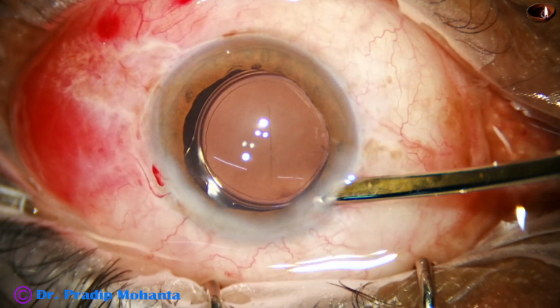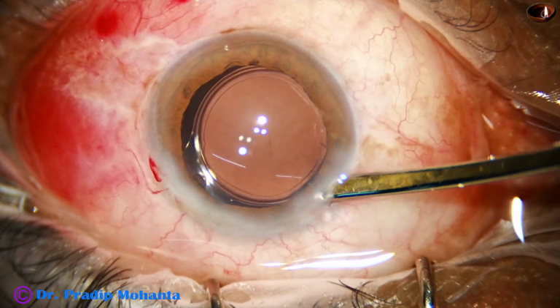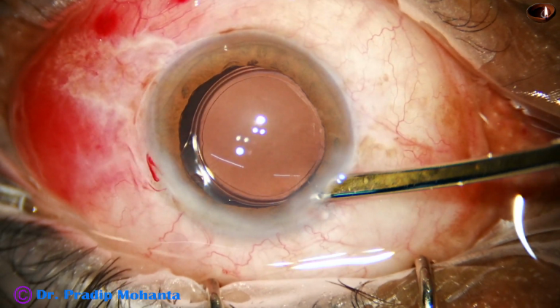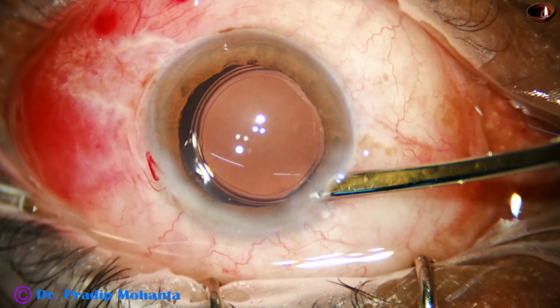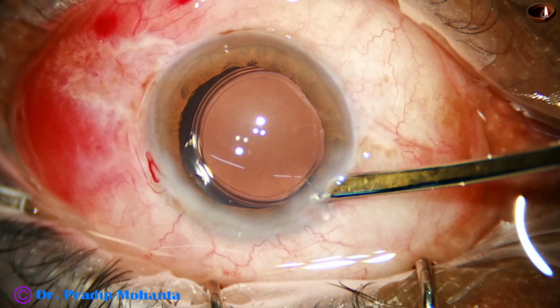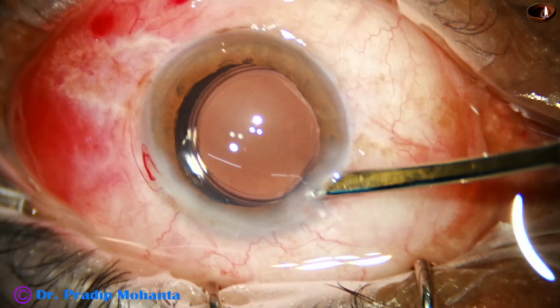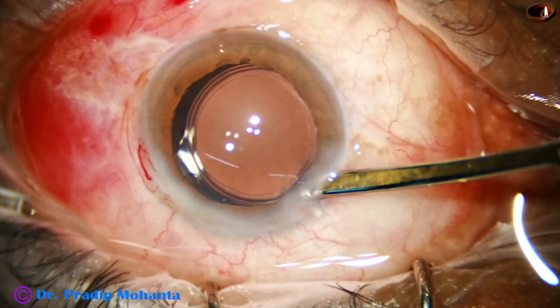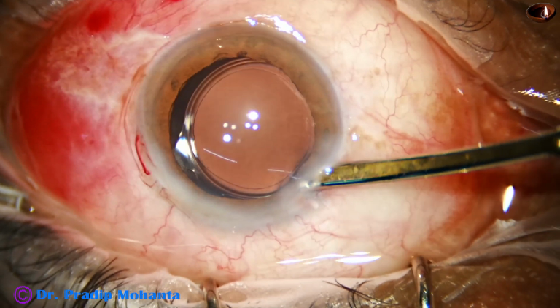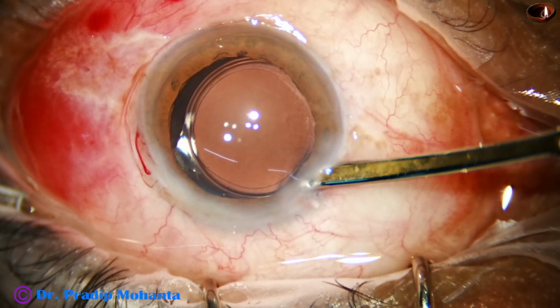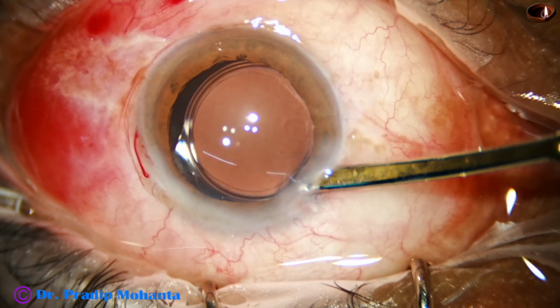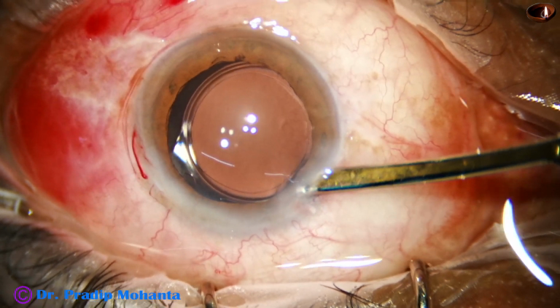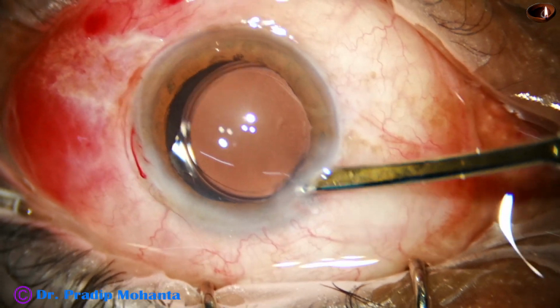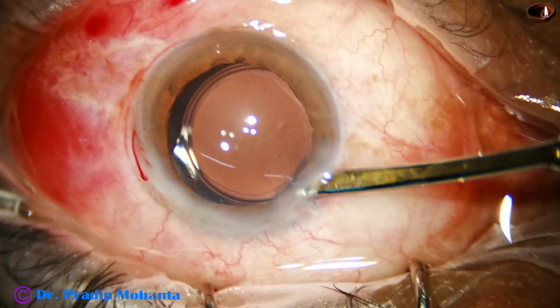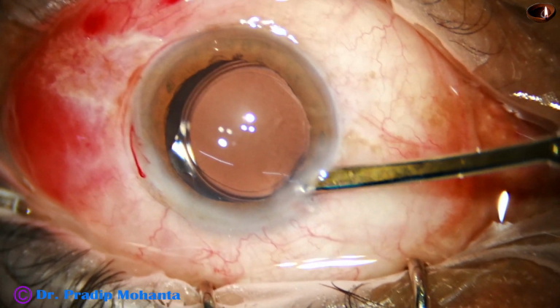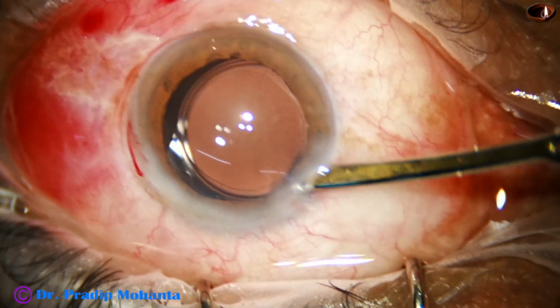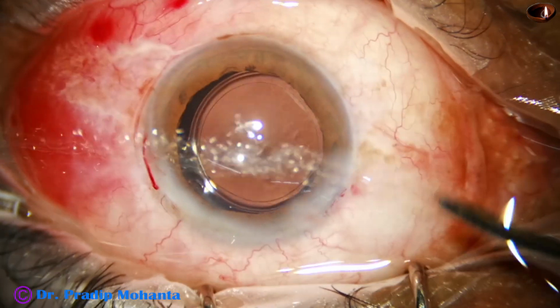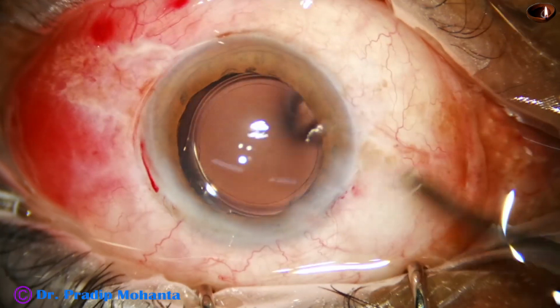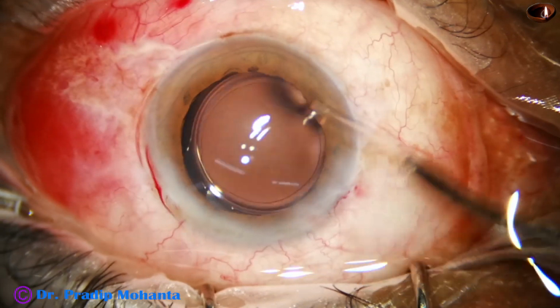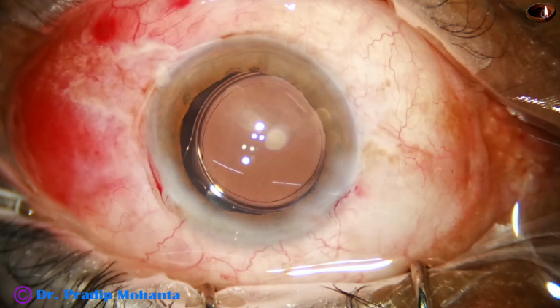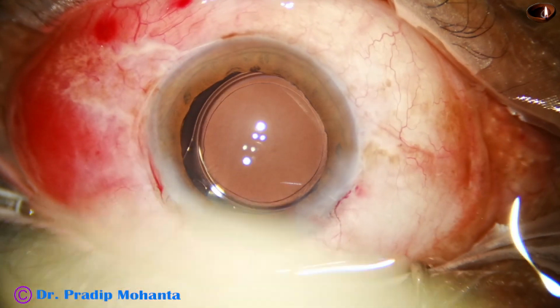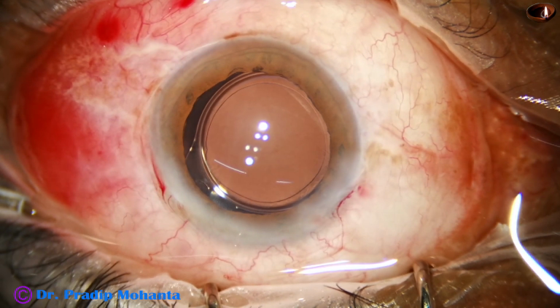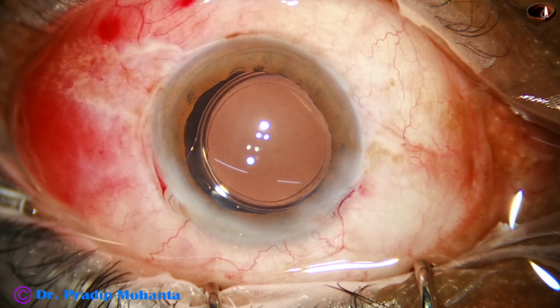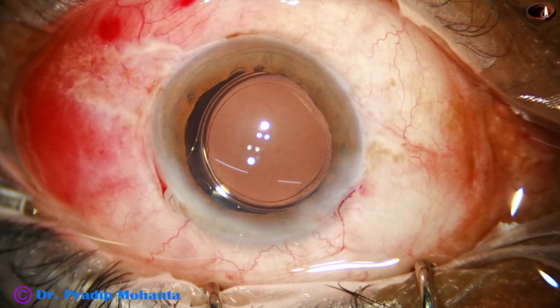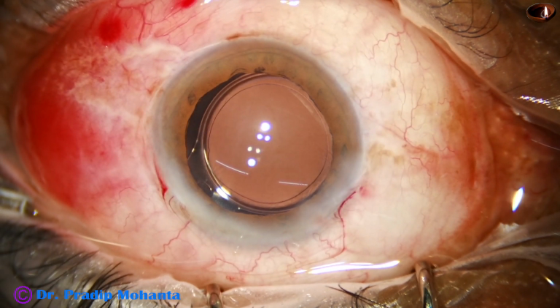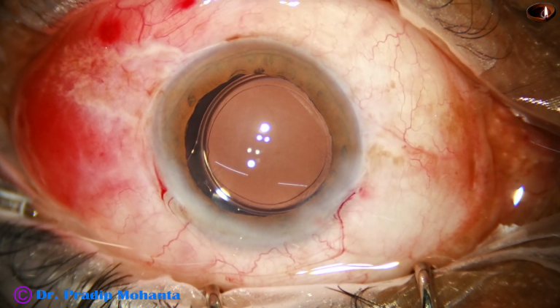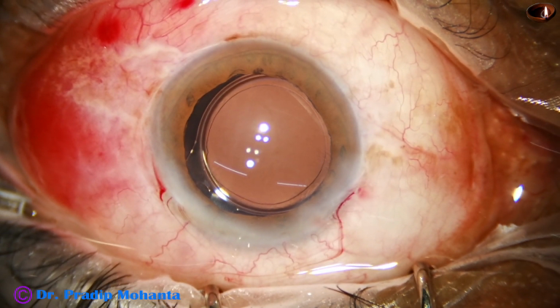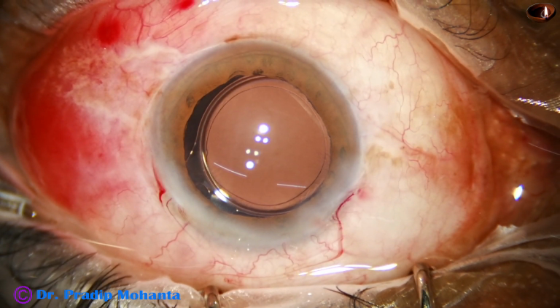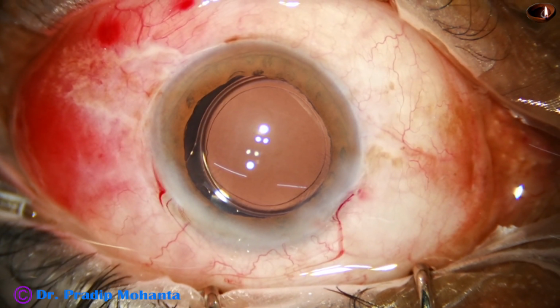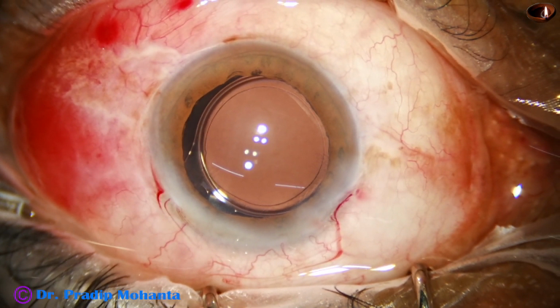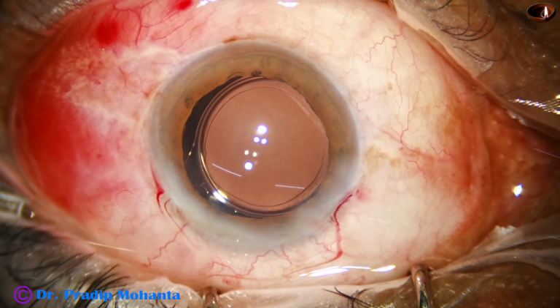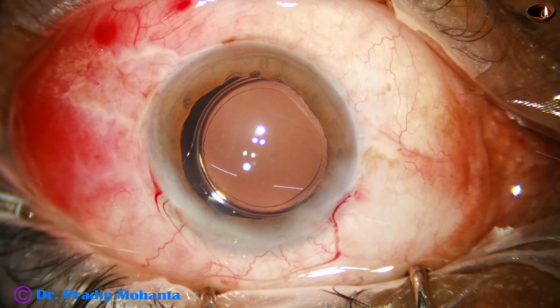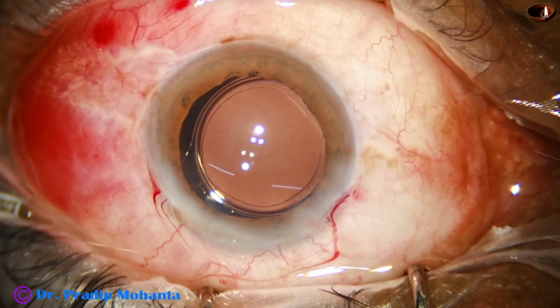And now, the anterior chamber is formed by the 23G Simcoe. And the case is concluded.